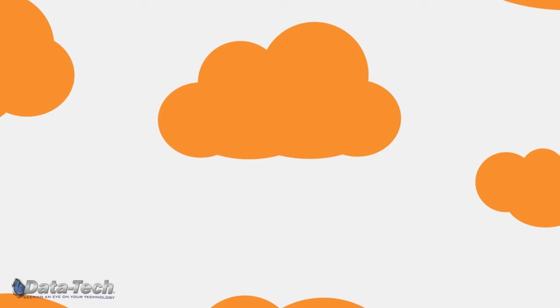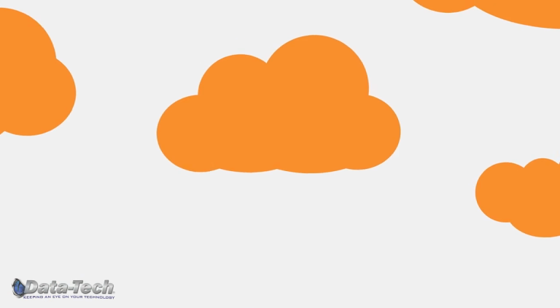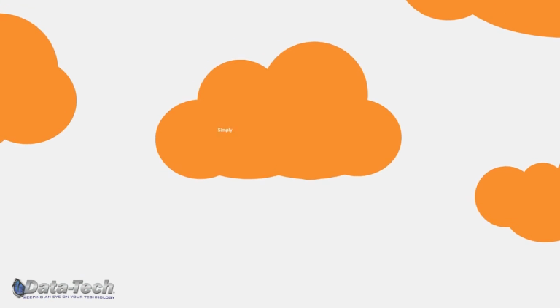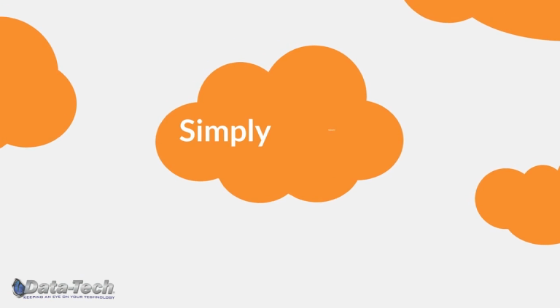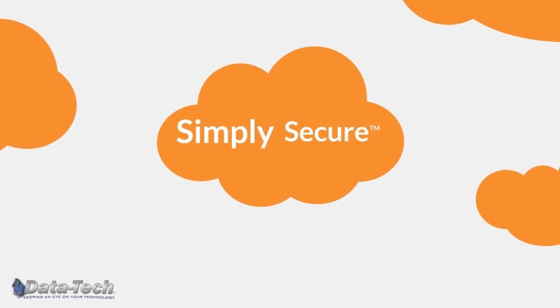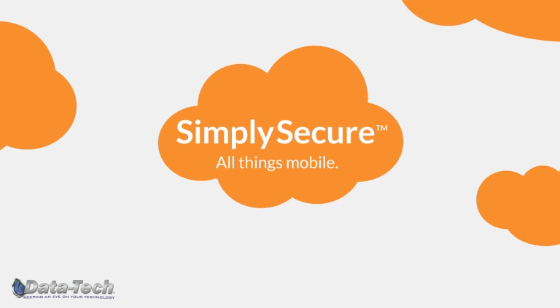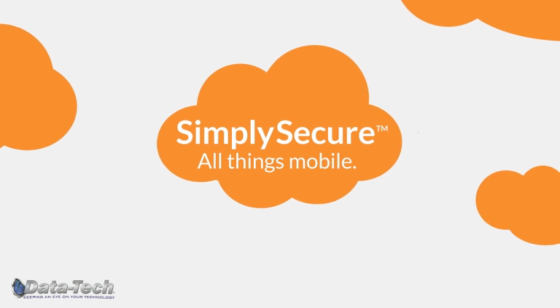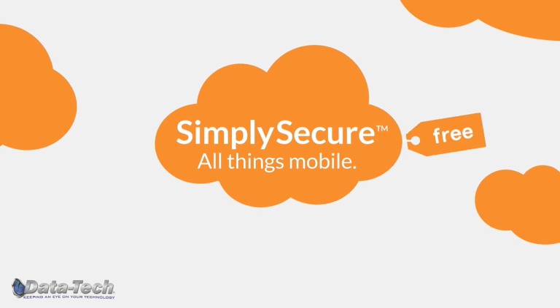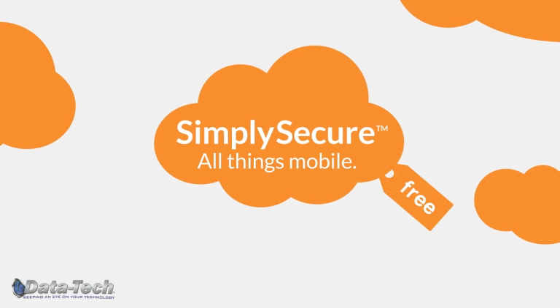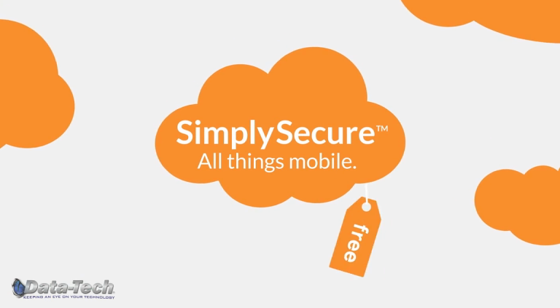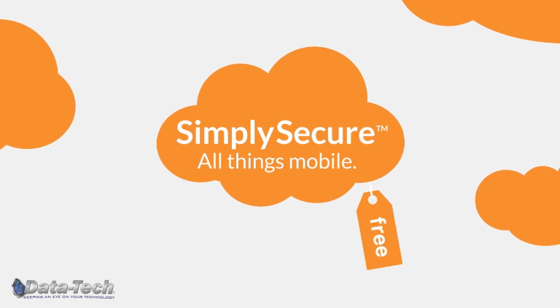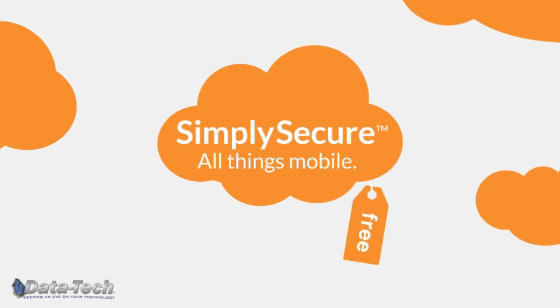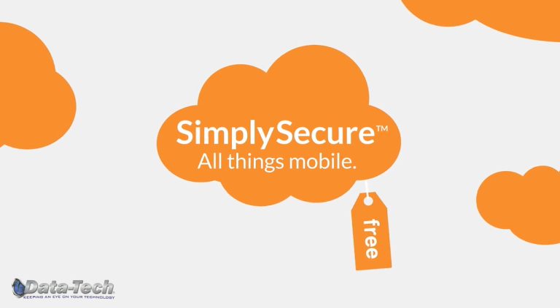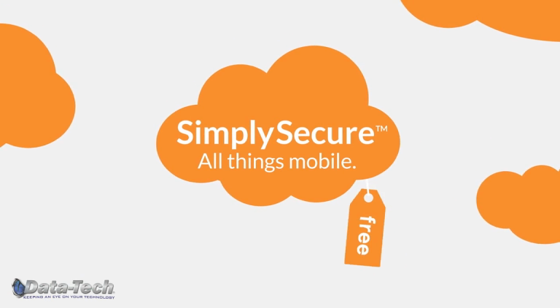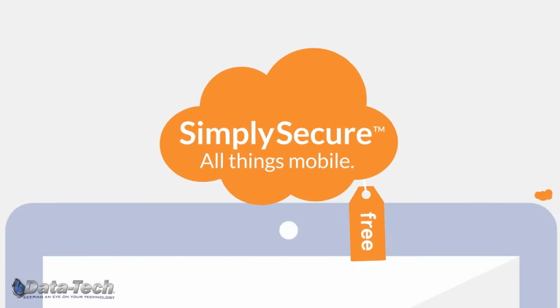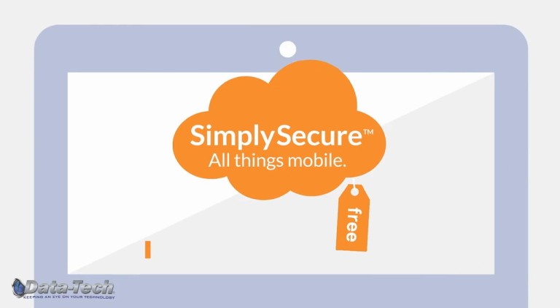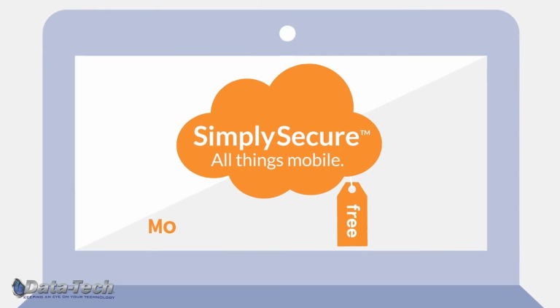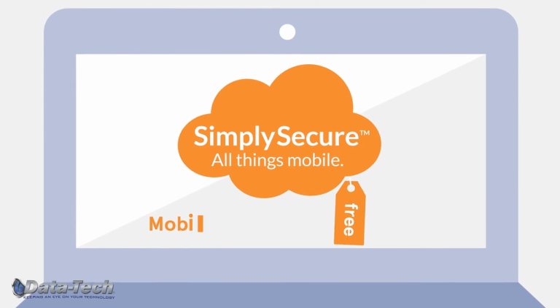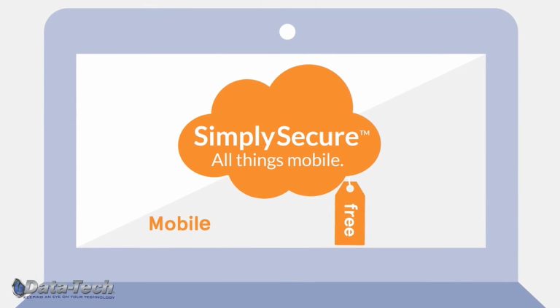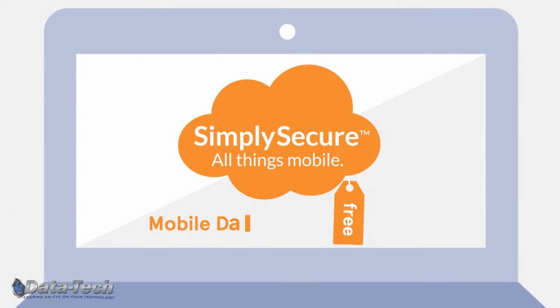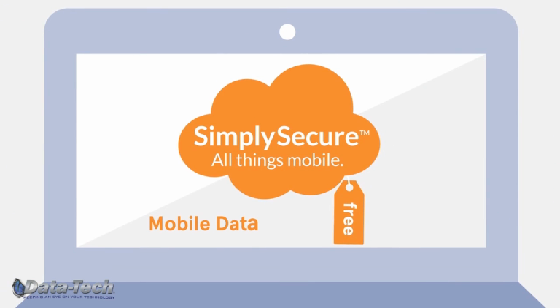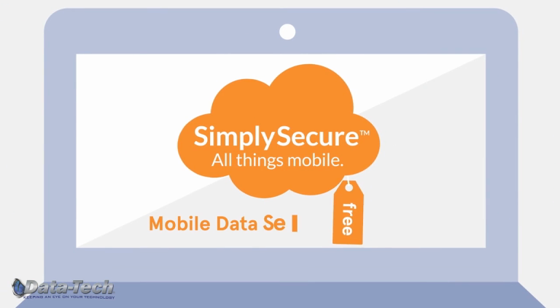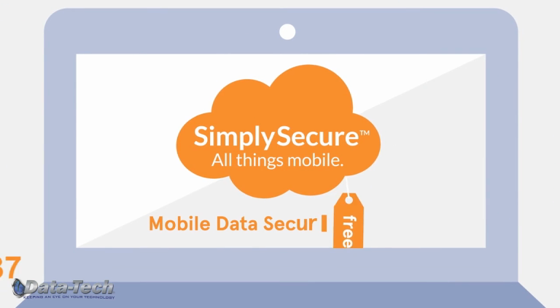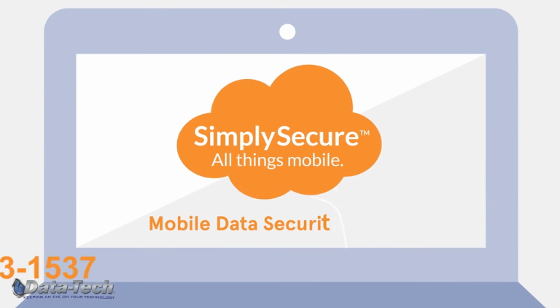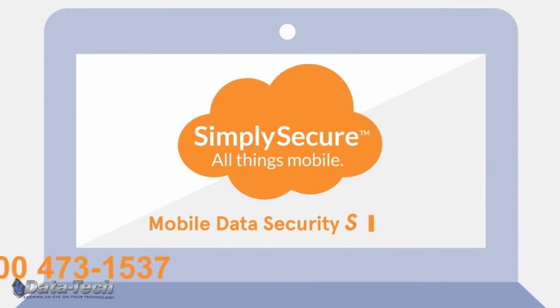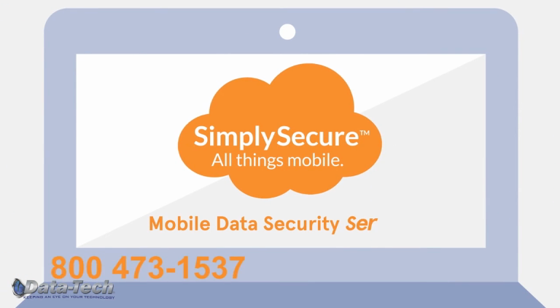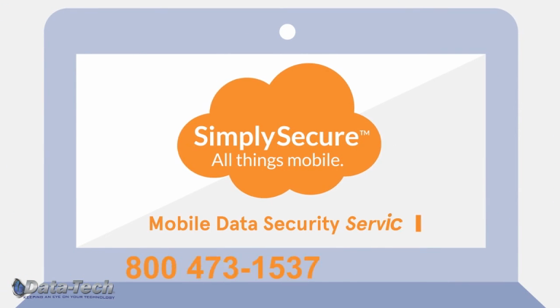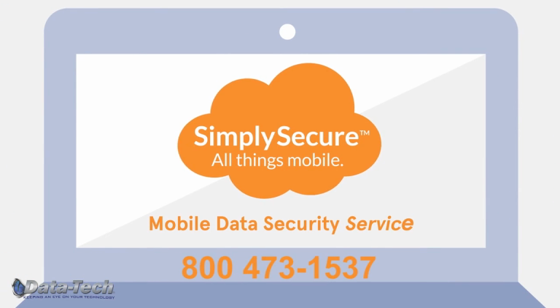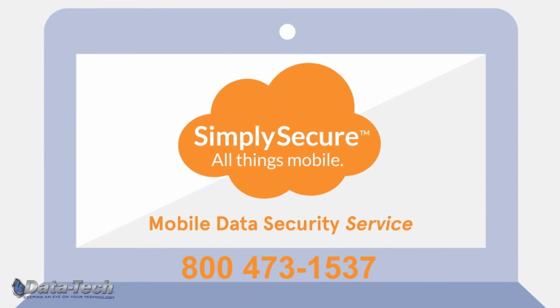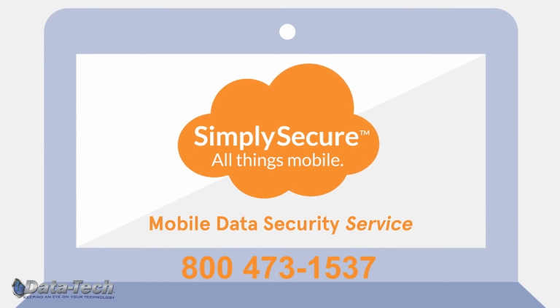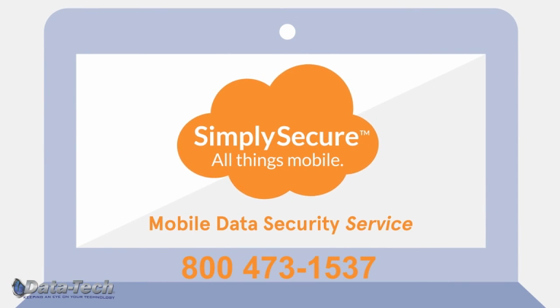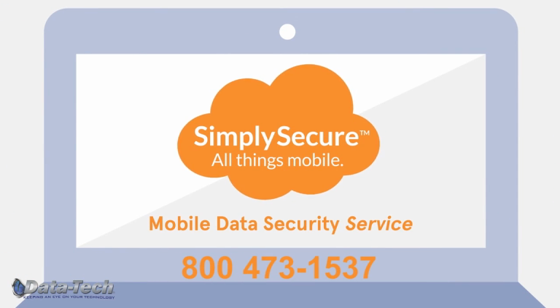Learn how to get started with Simply Secure for free. Call now and get peace of mind tomorrow.